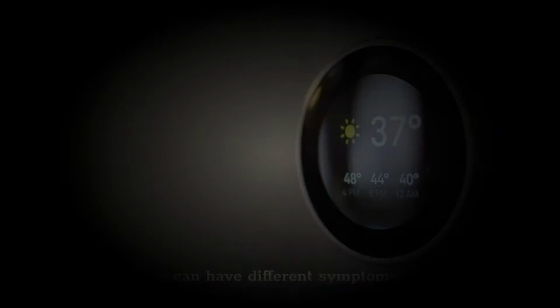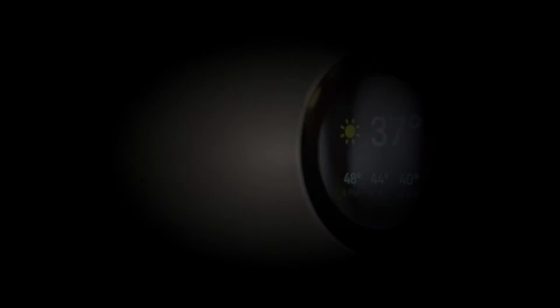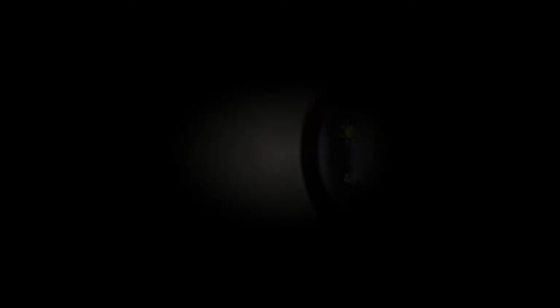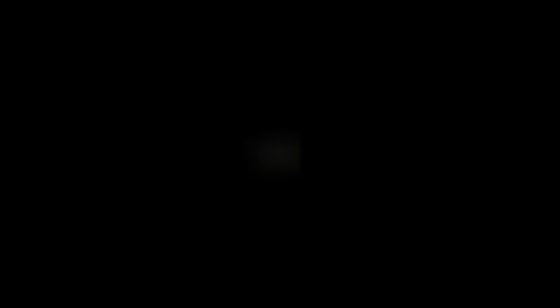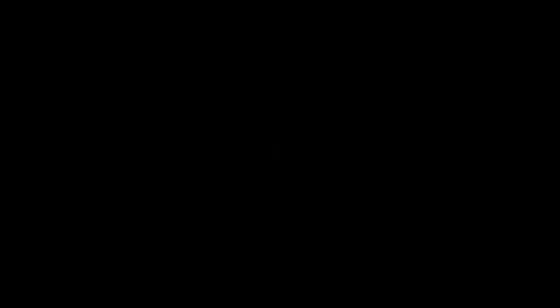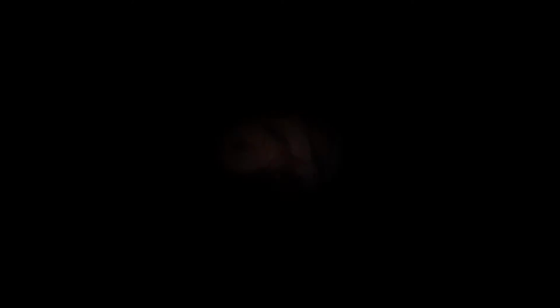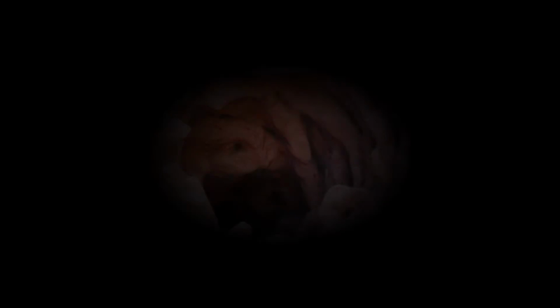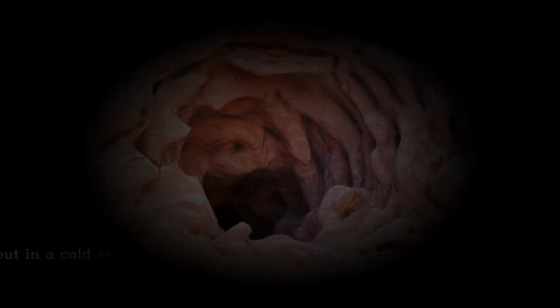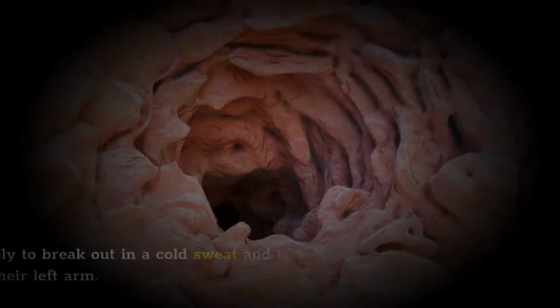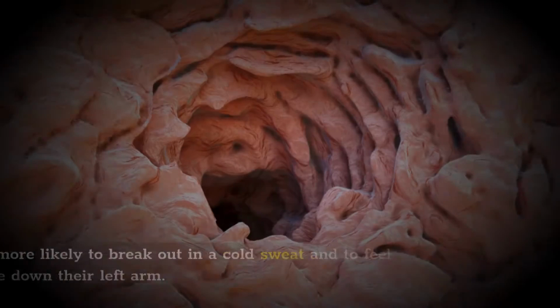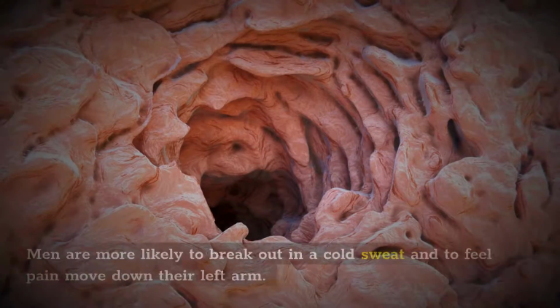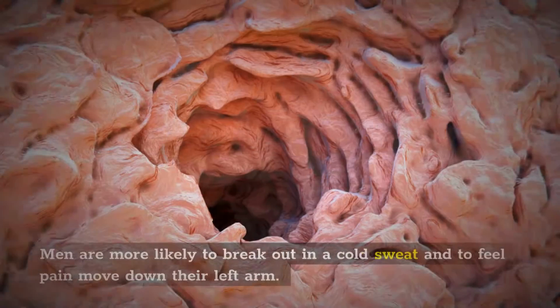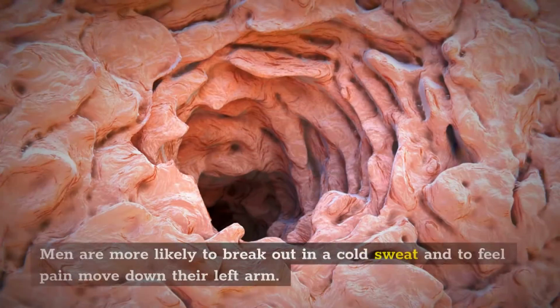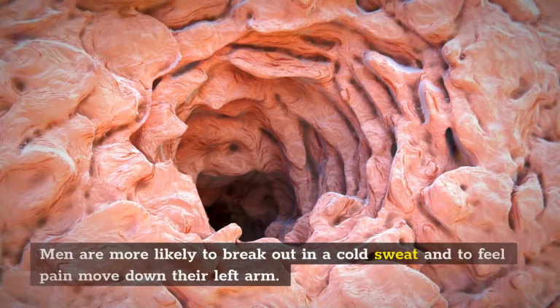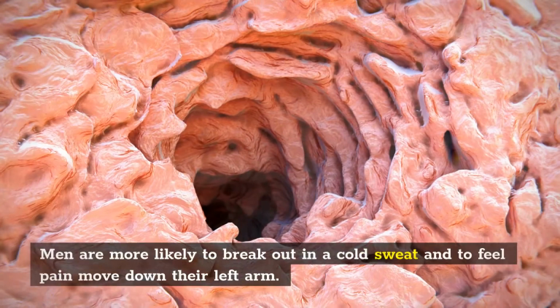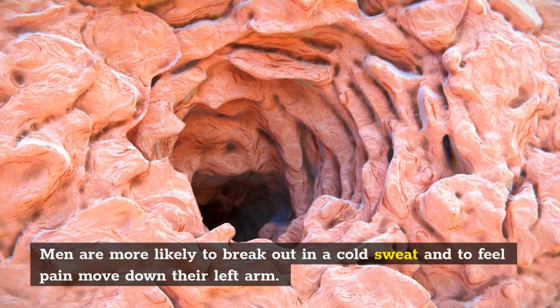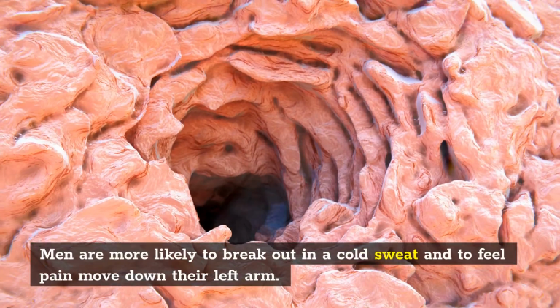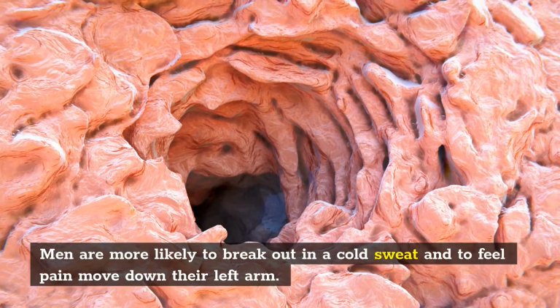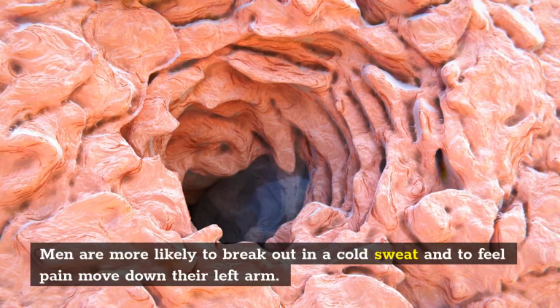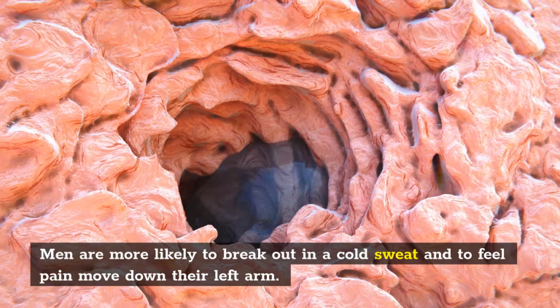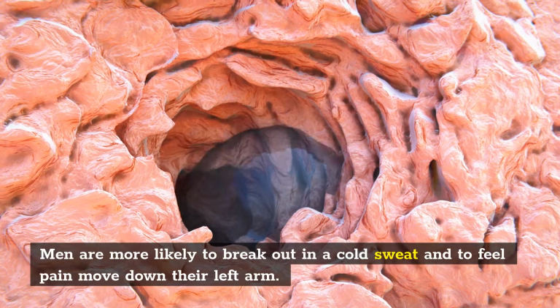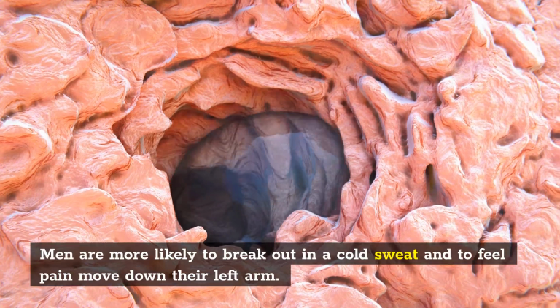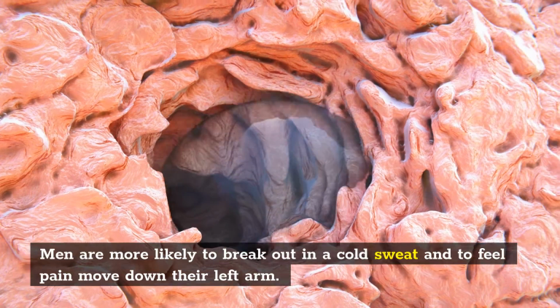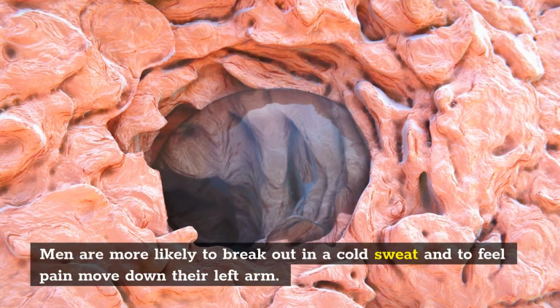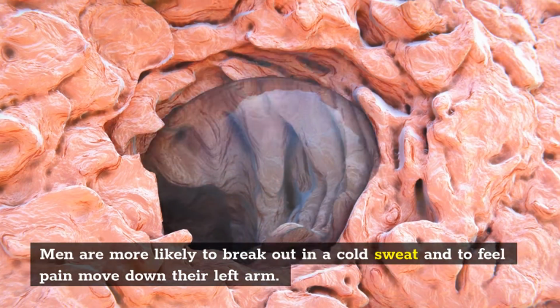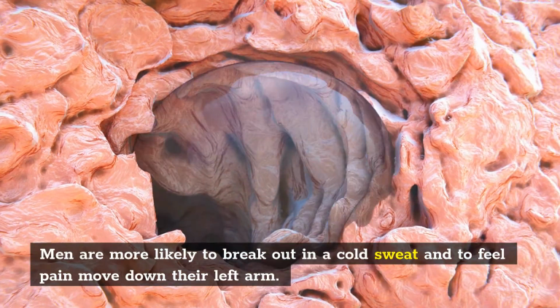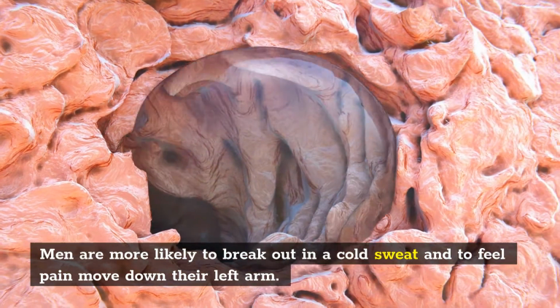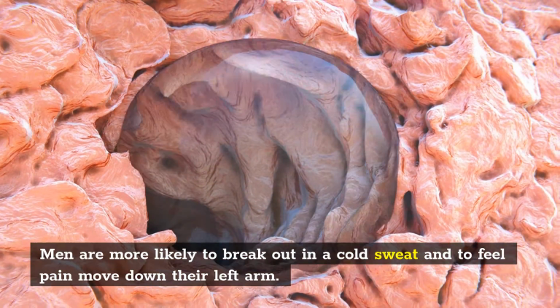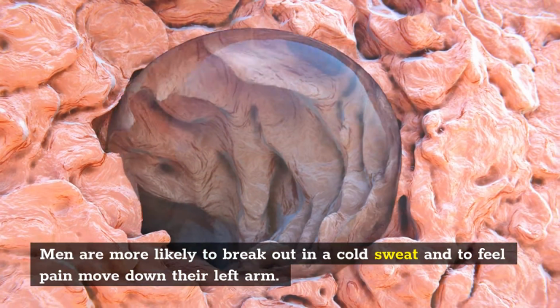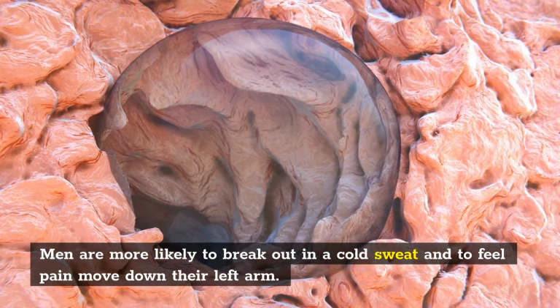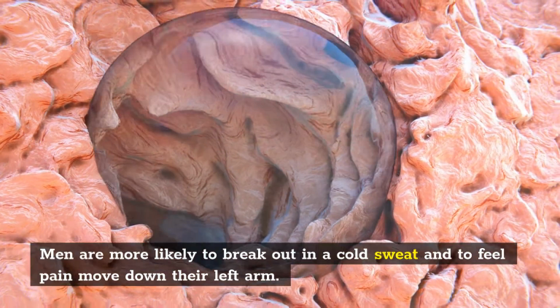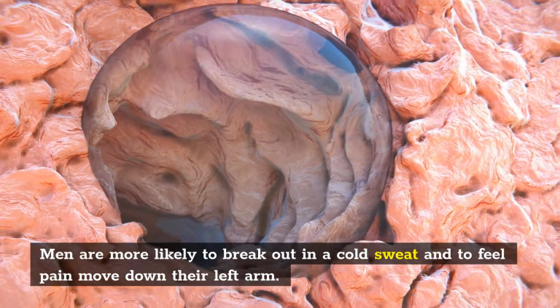Men are more likely to break out in a cold sweat and to feel pain move down their left arm.